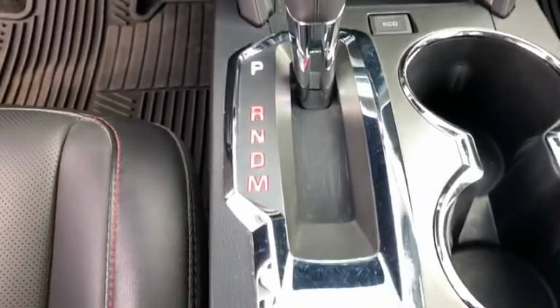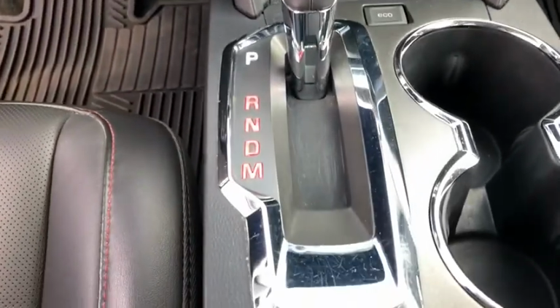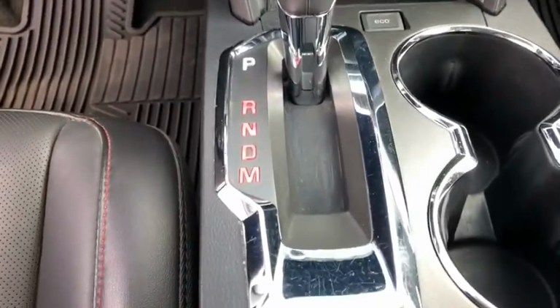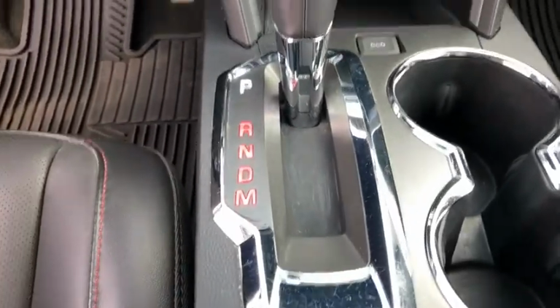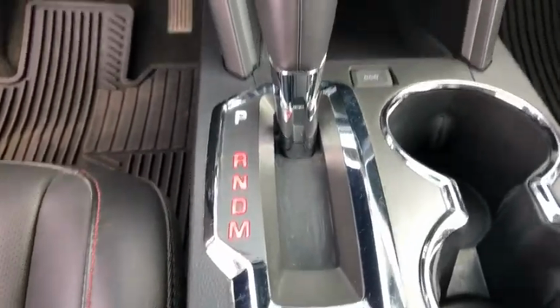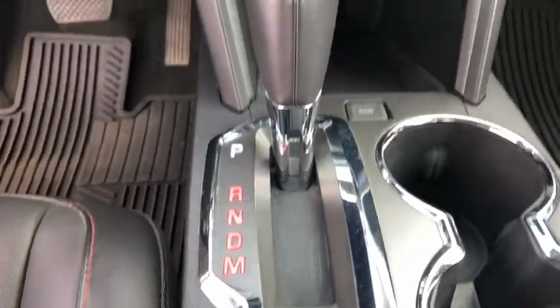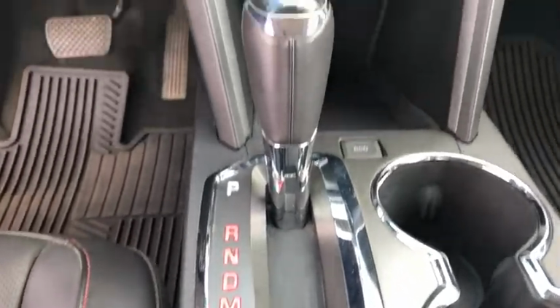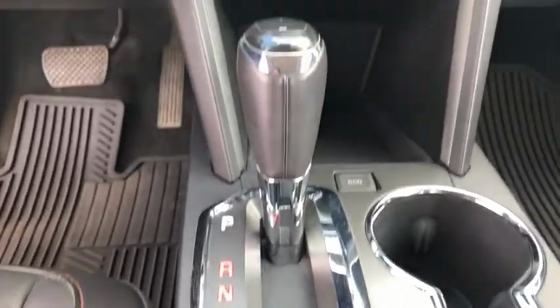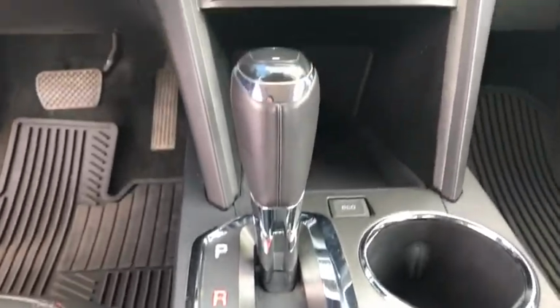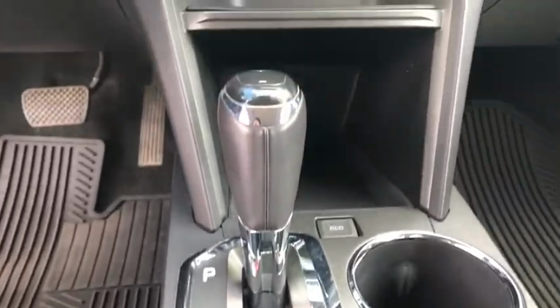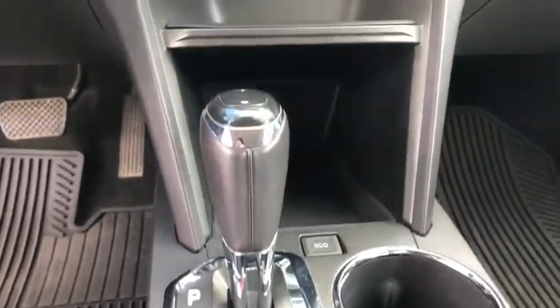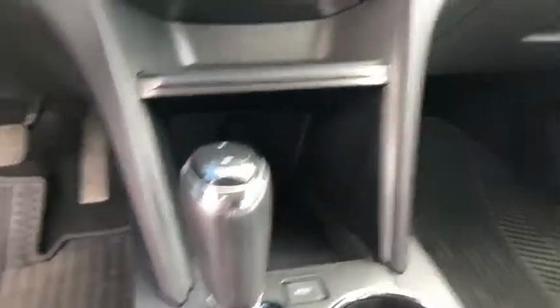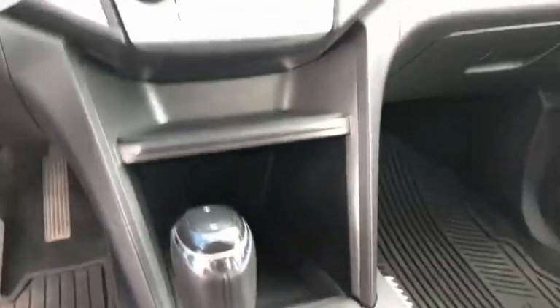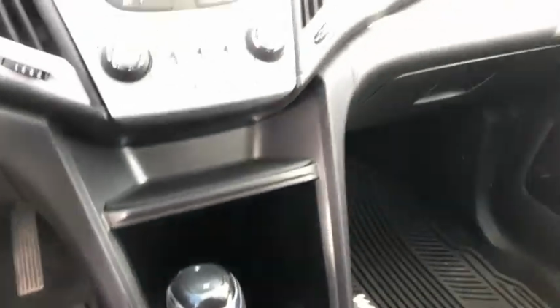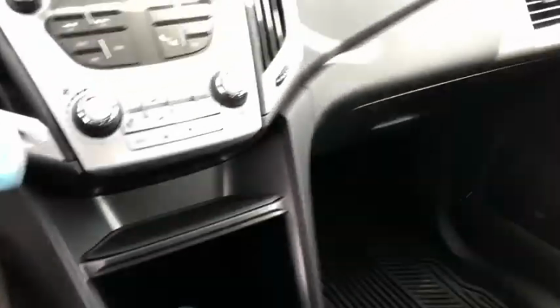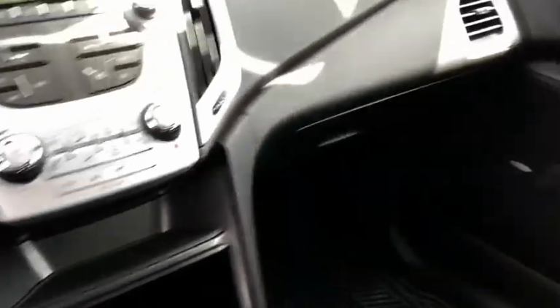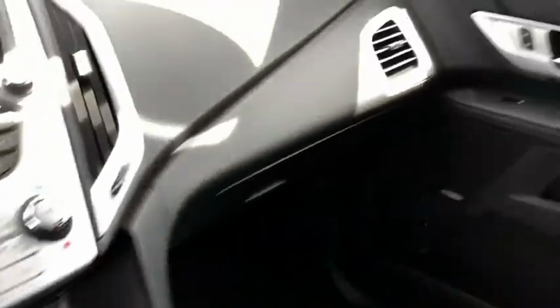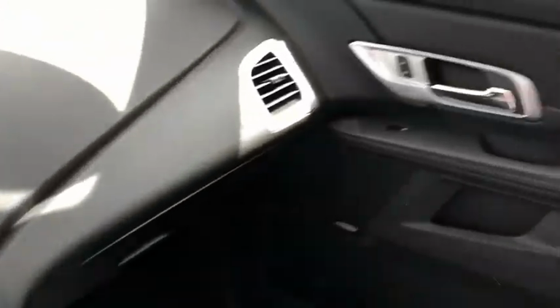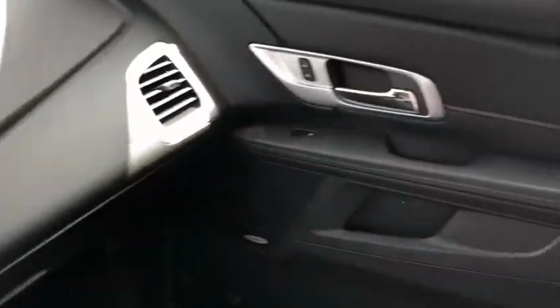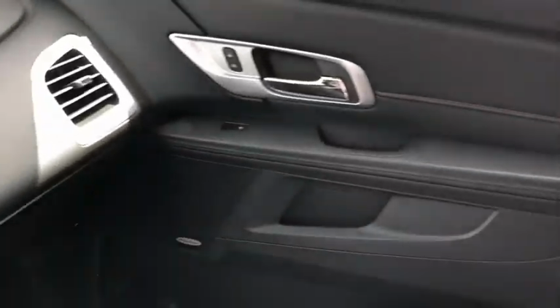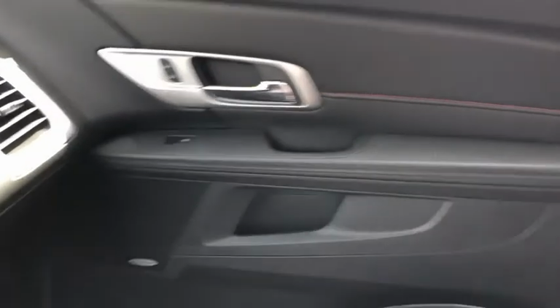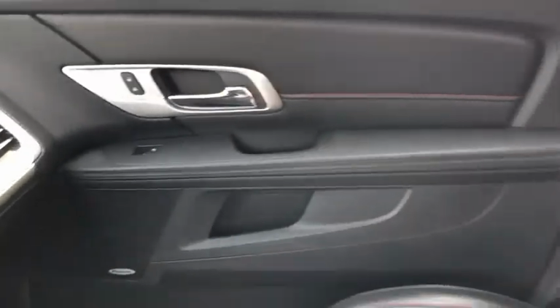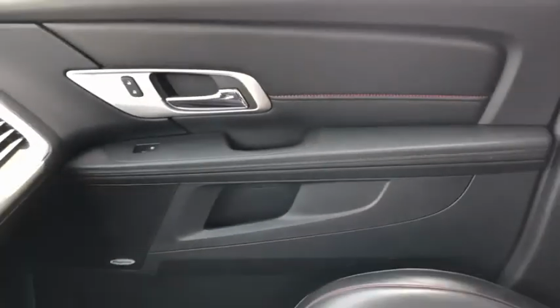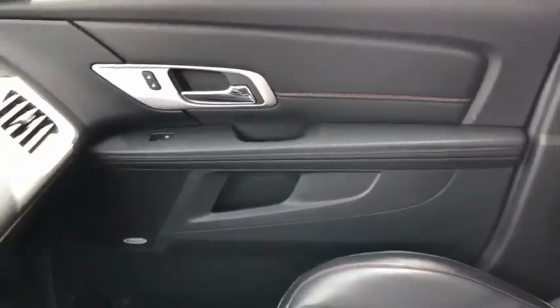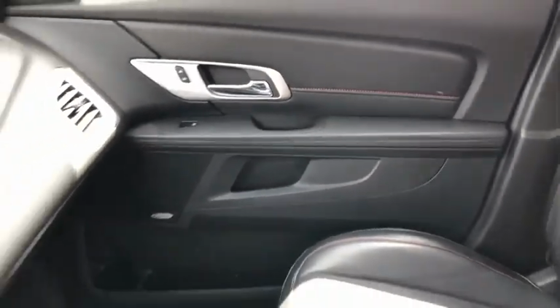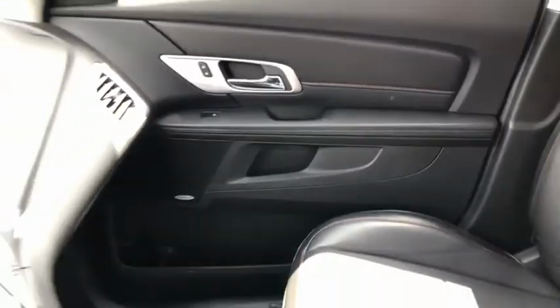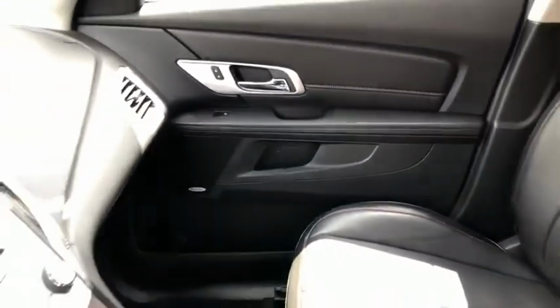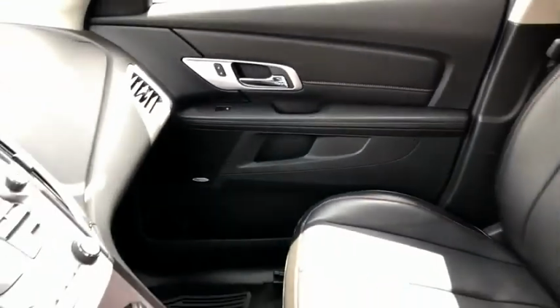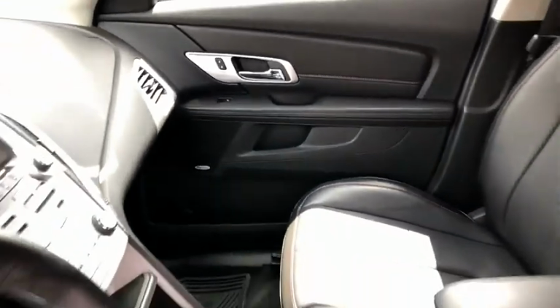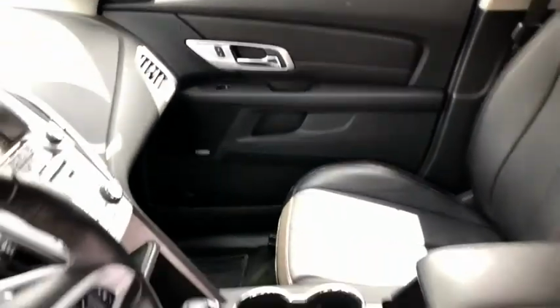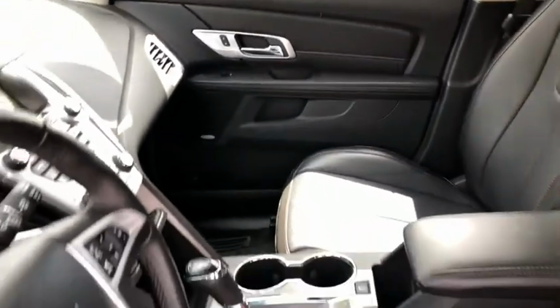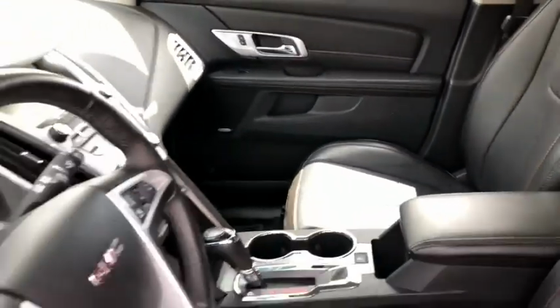Climate control. Wouldn't you look great in this vehicle? Stop in today and see for yourself.